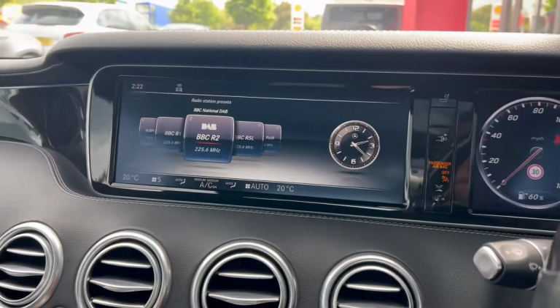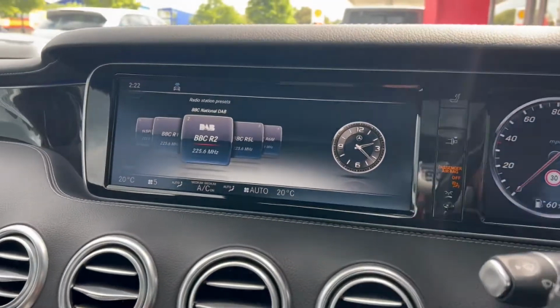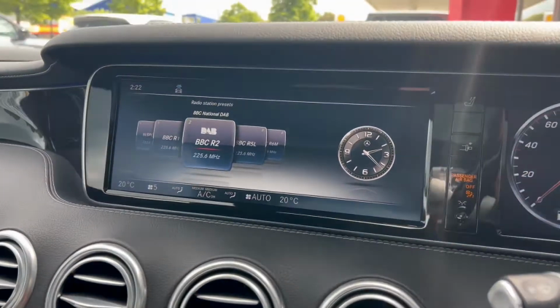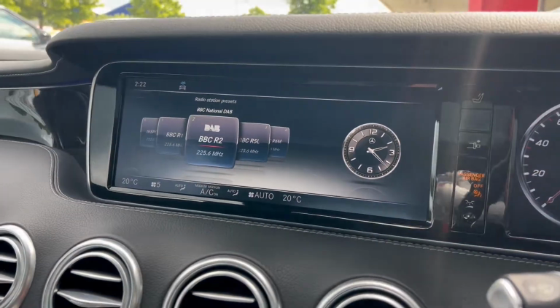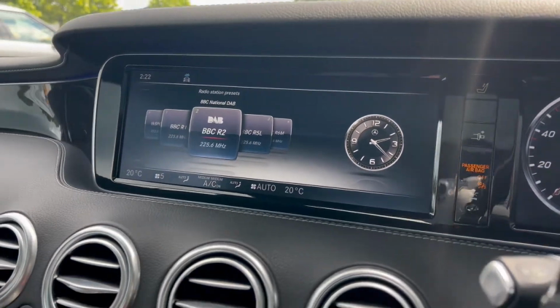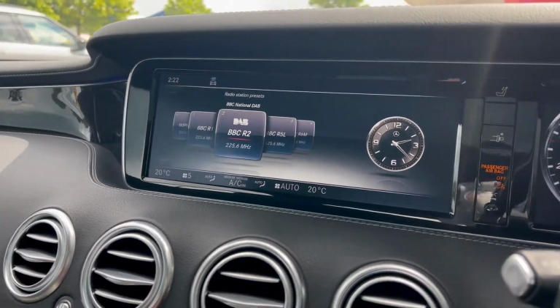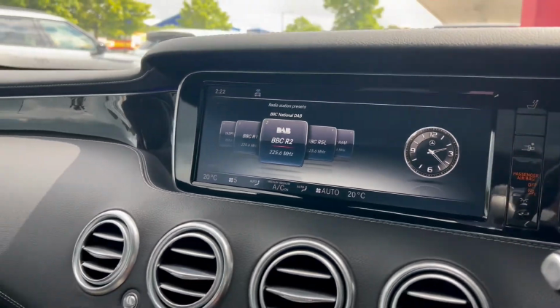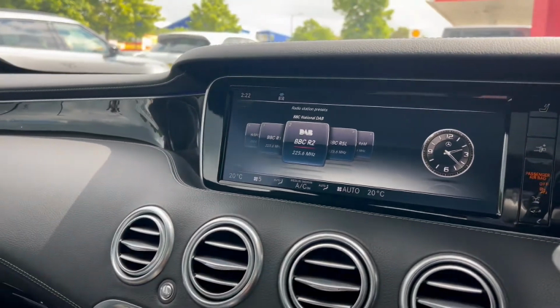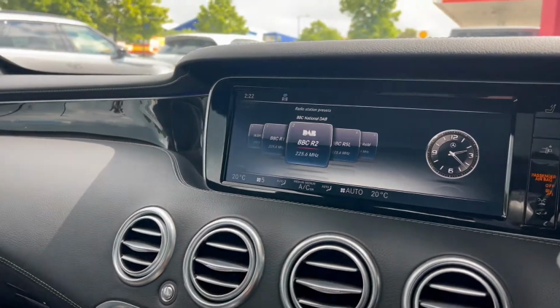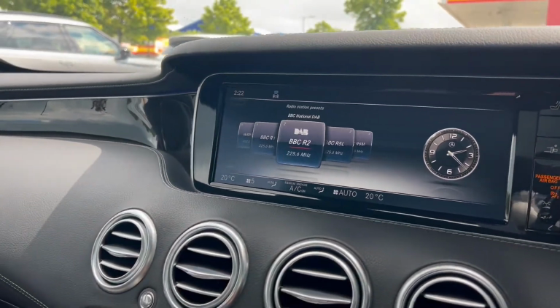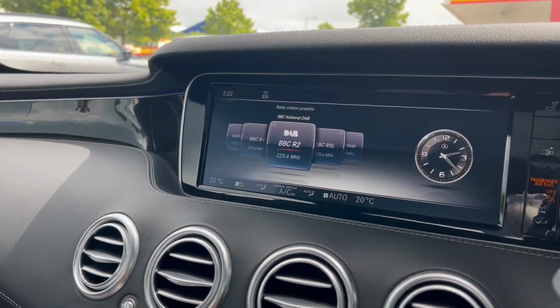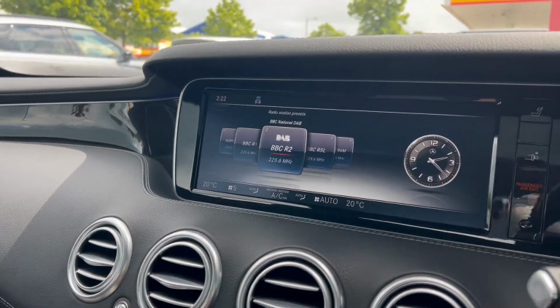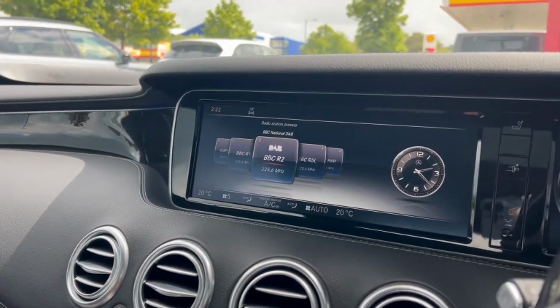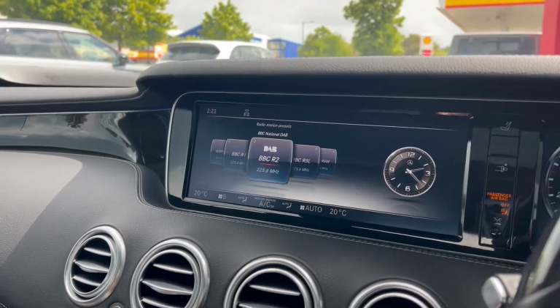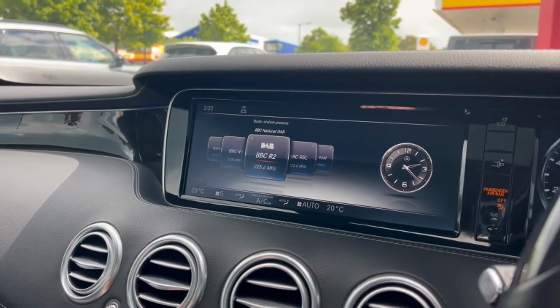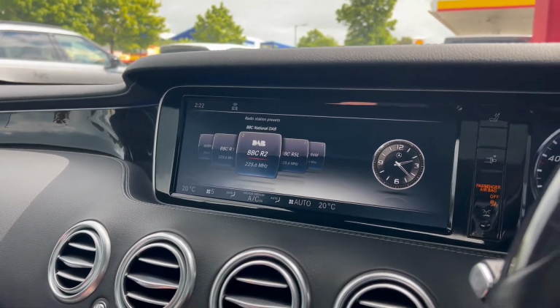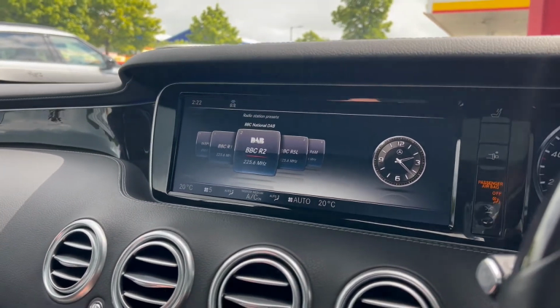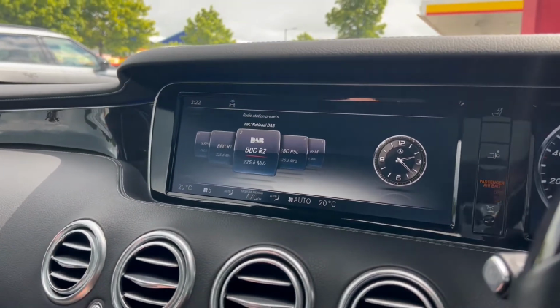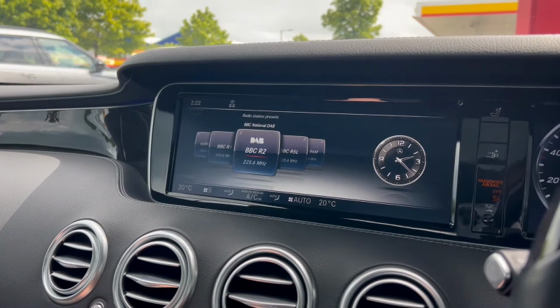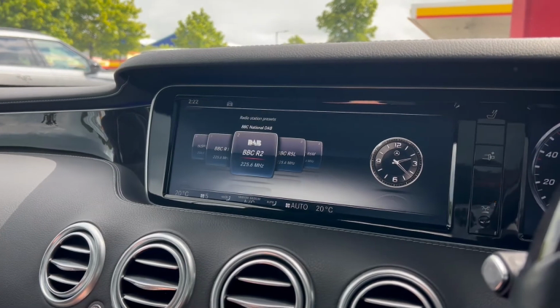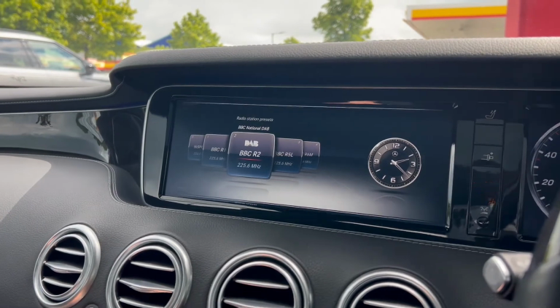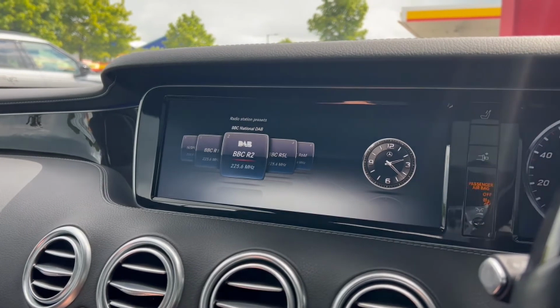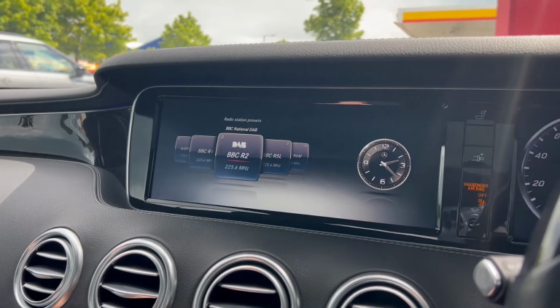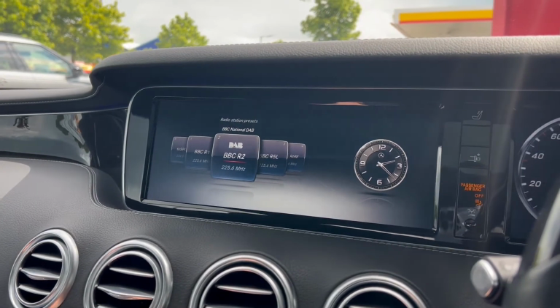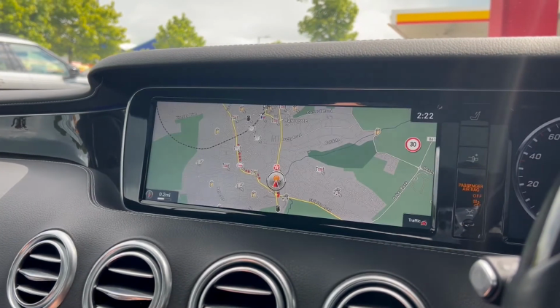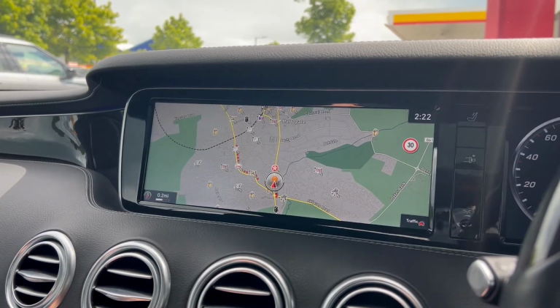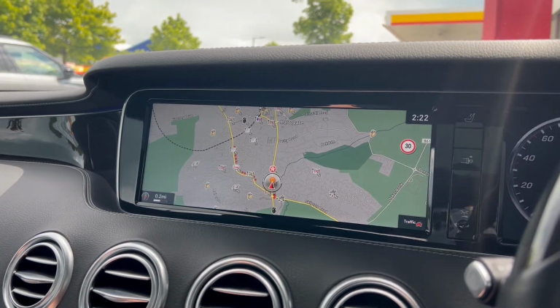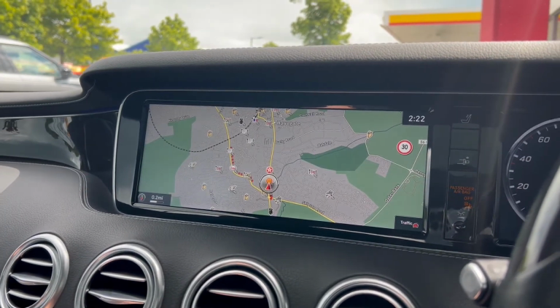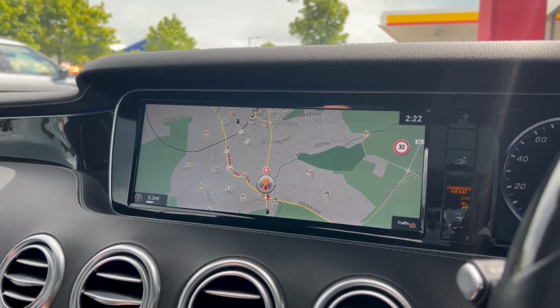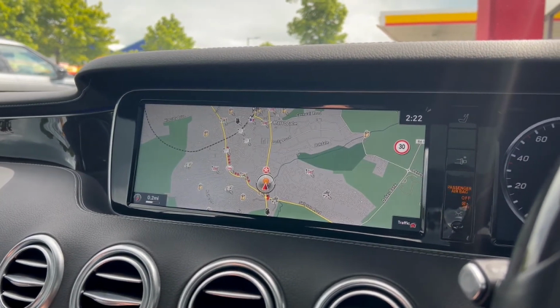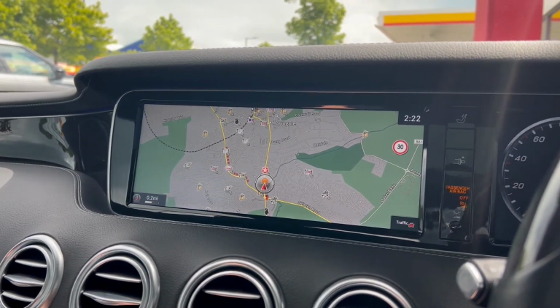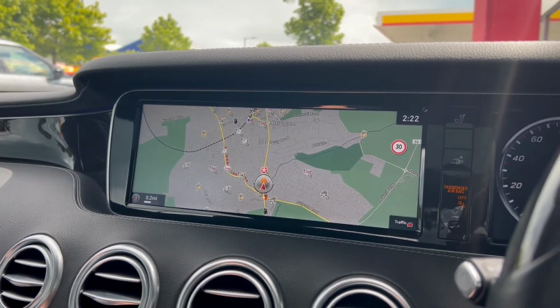The infotainment screen is nice and prominent, nice and clear, easy to see and easy to navigate — especially whilst driving.